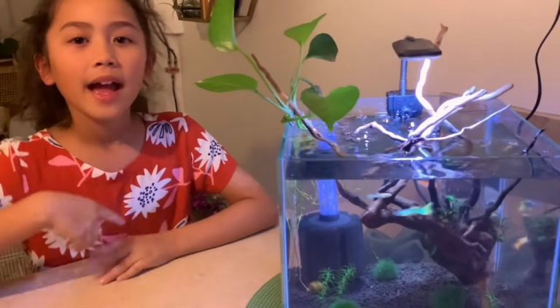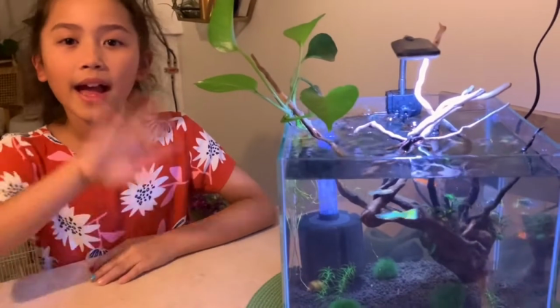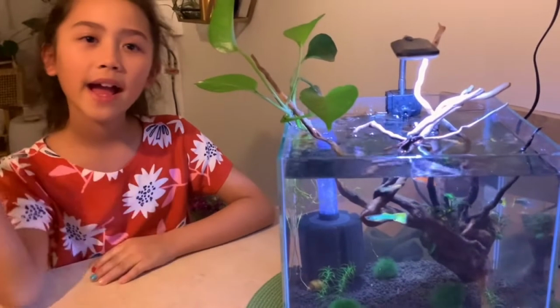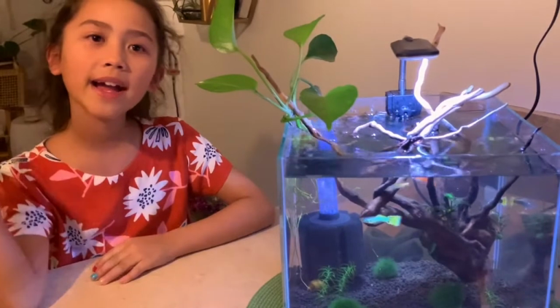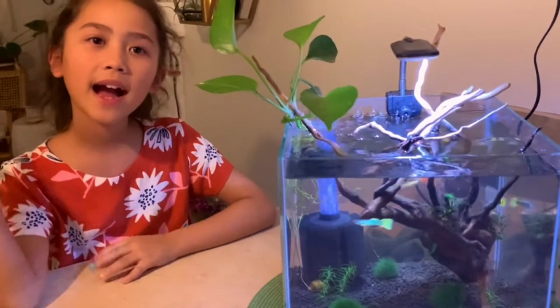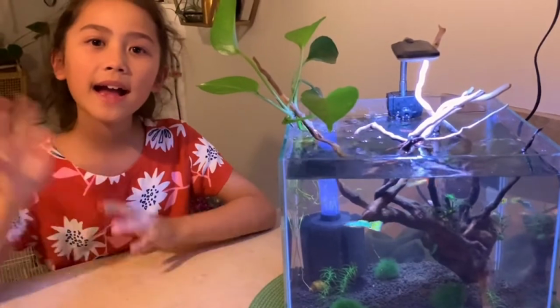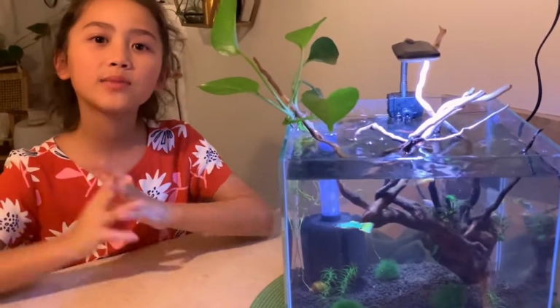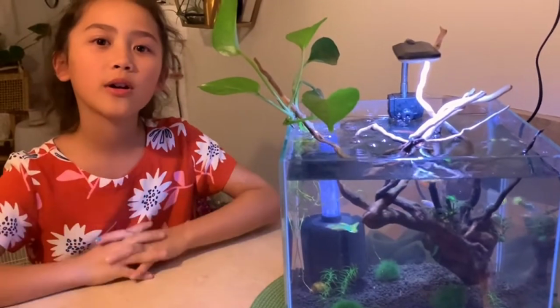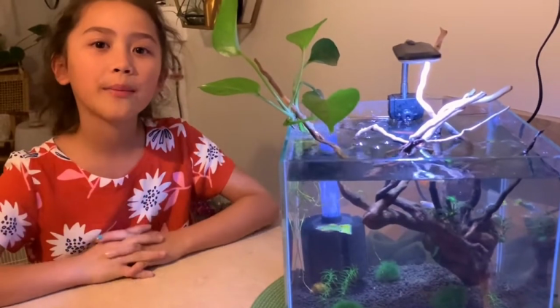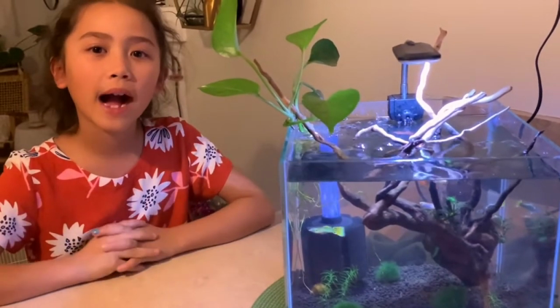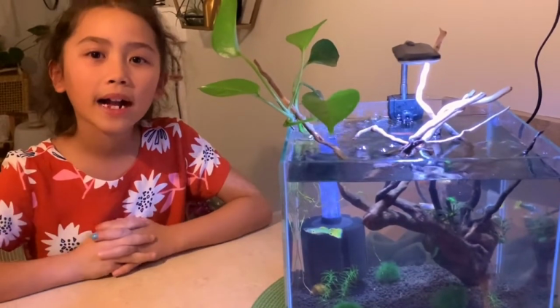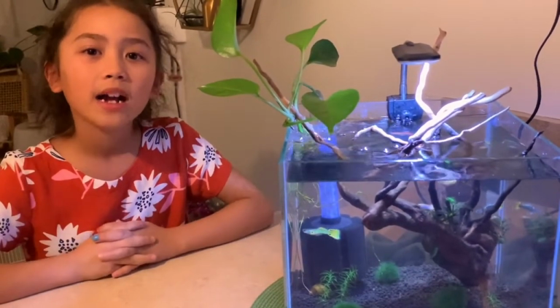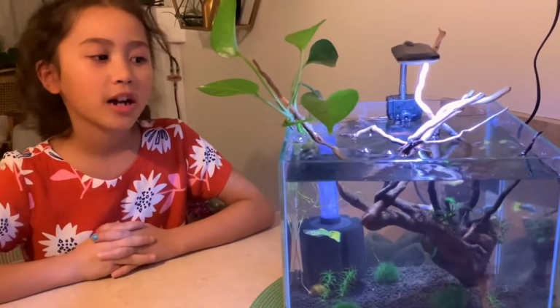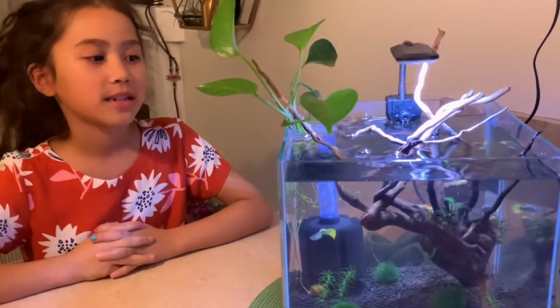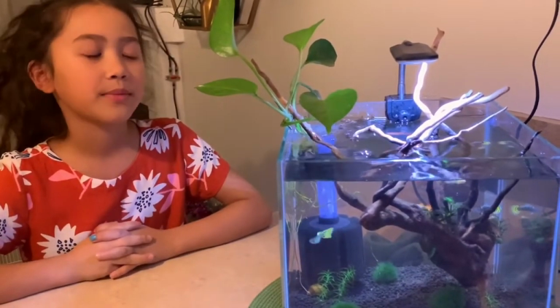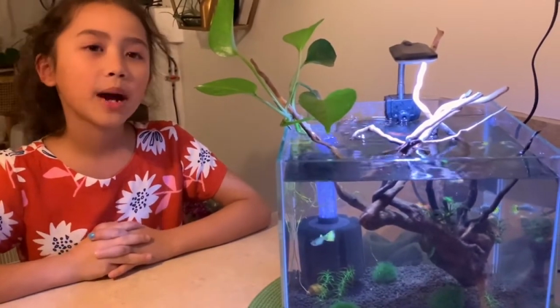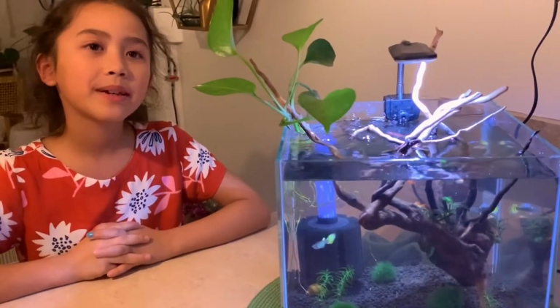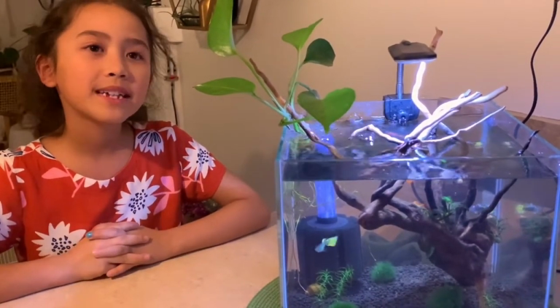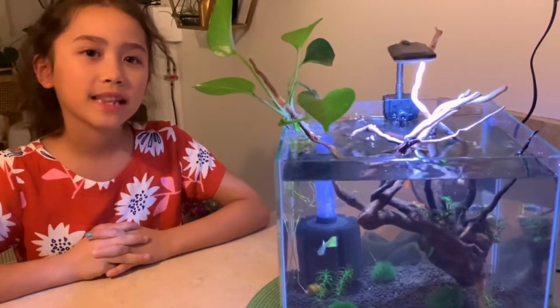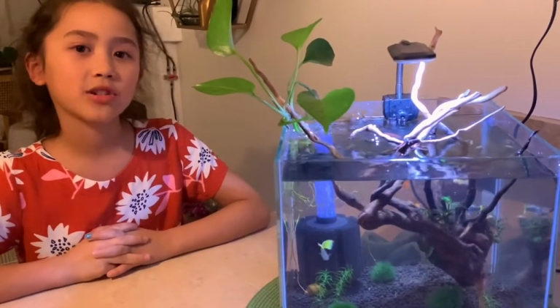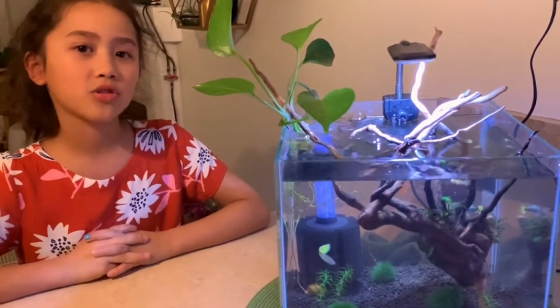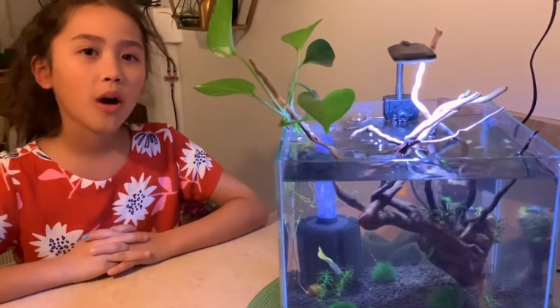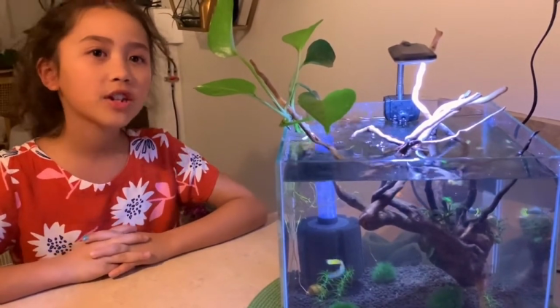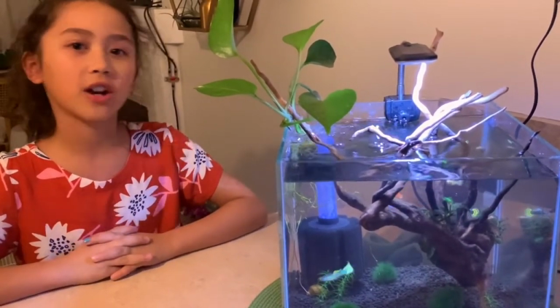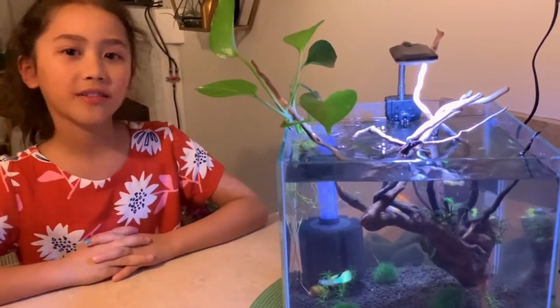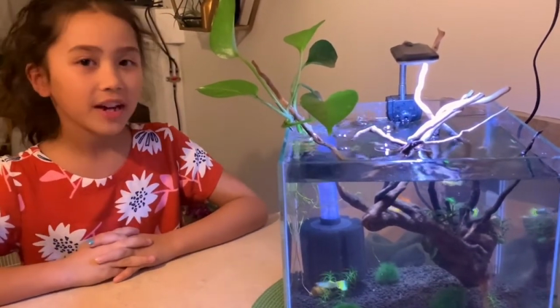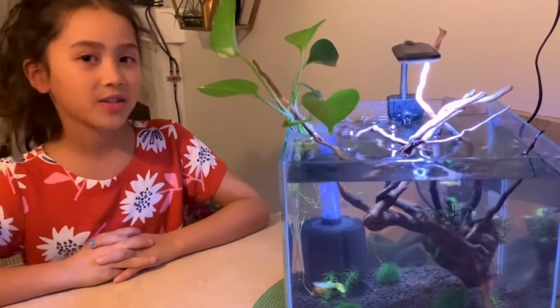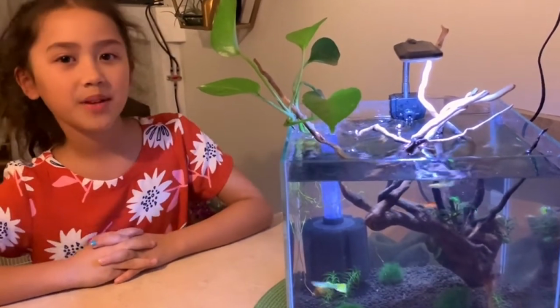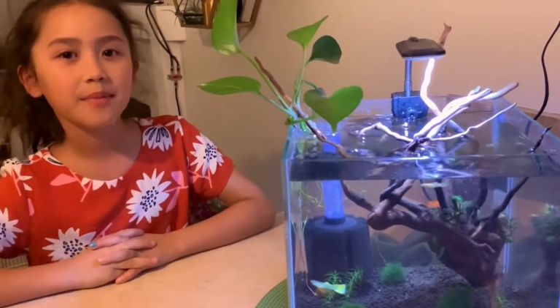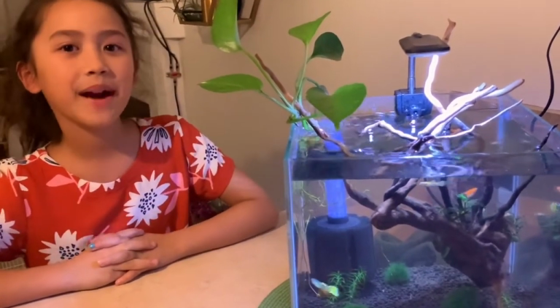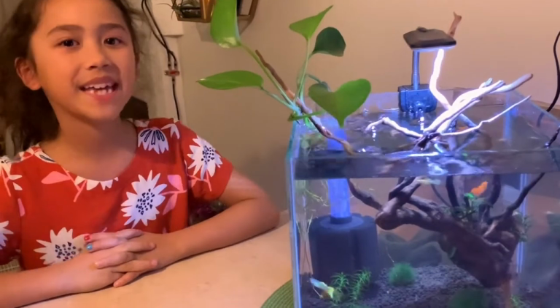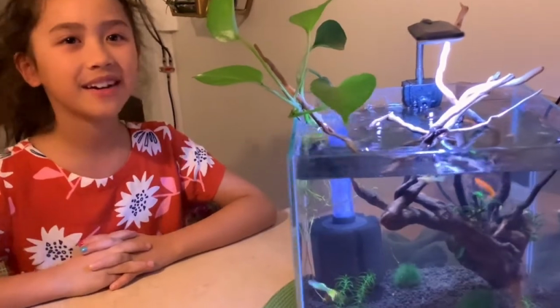Hey guys, welcome back! Got some guppies at the store — check out the footage and meet me back here.